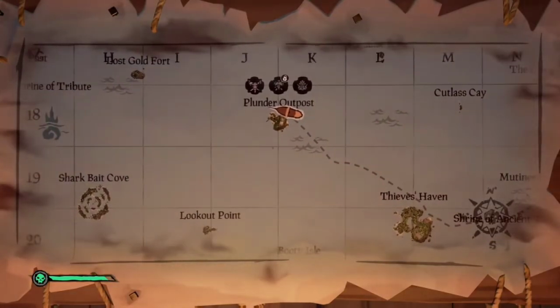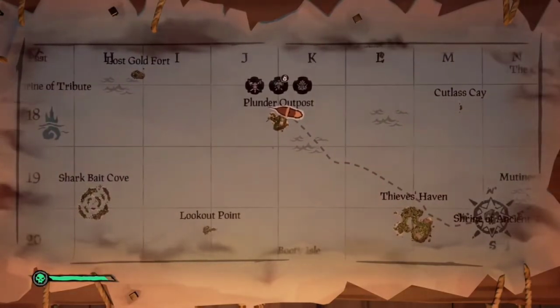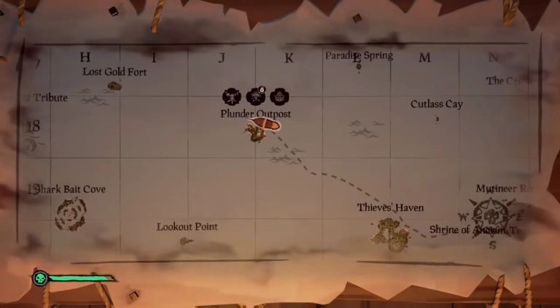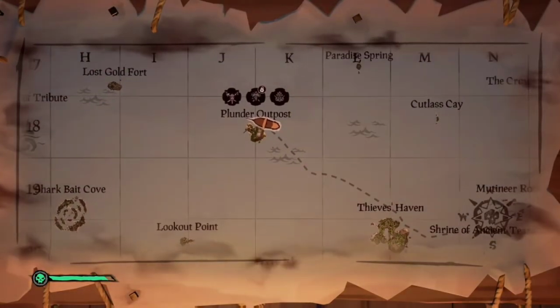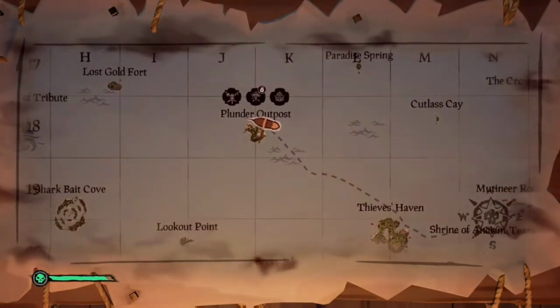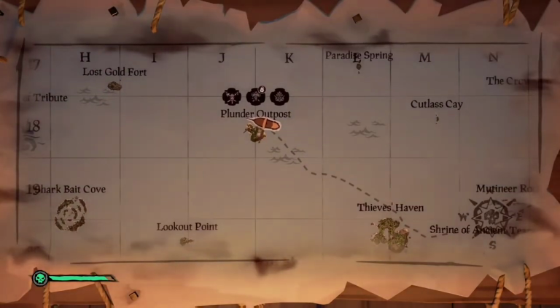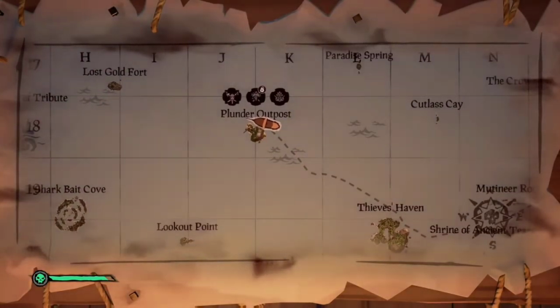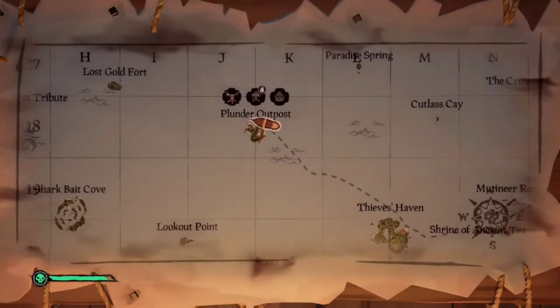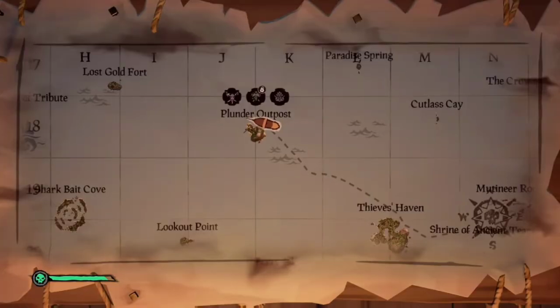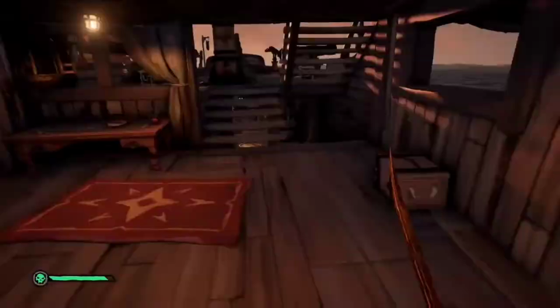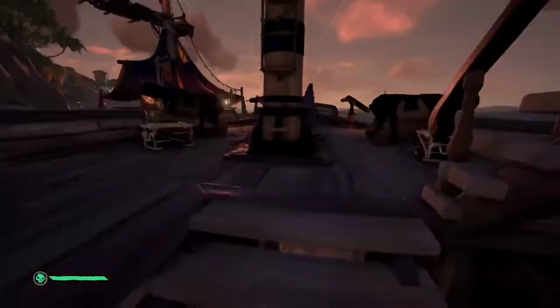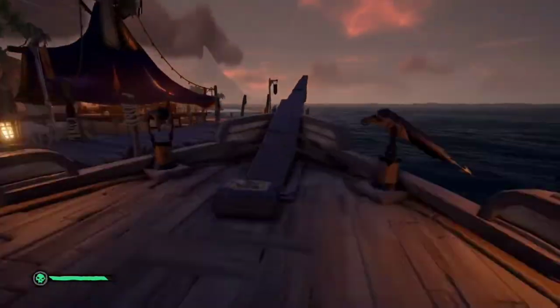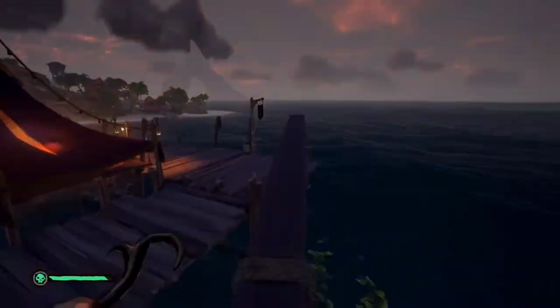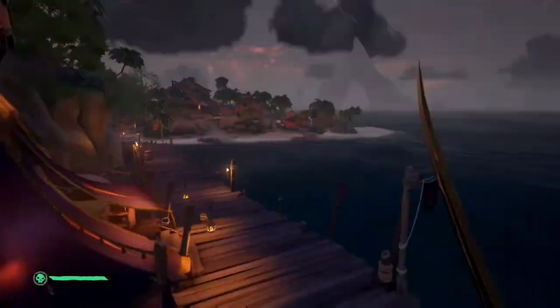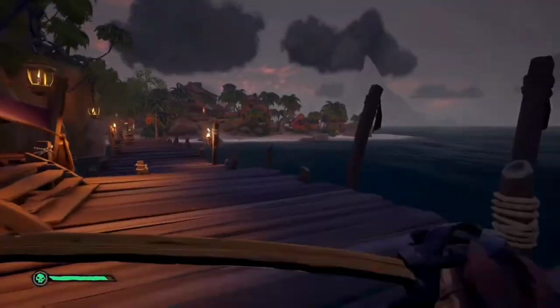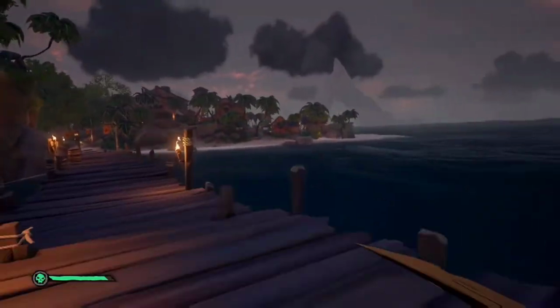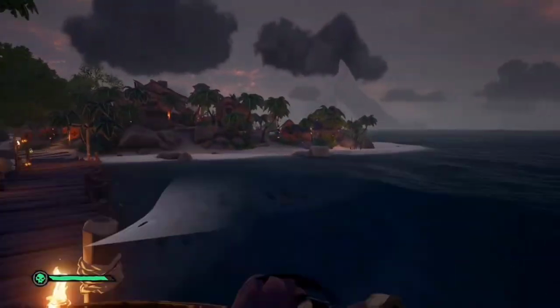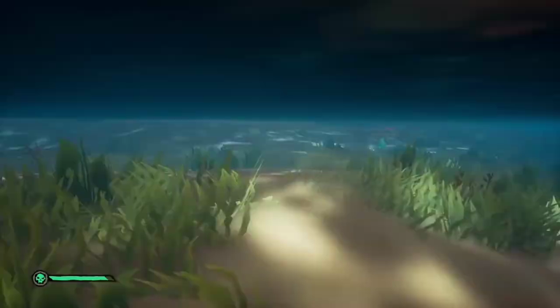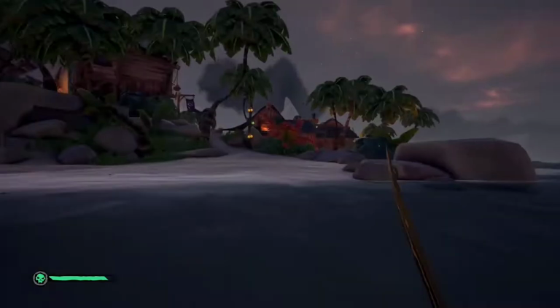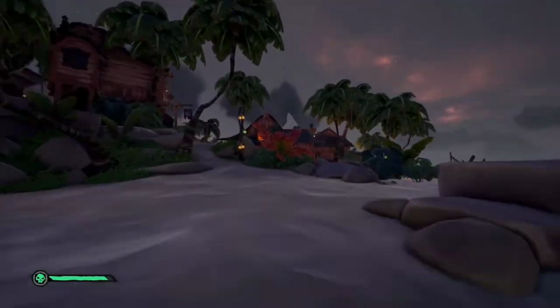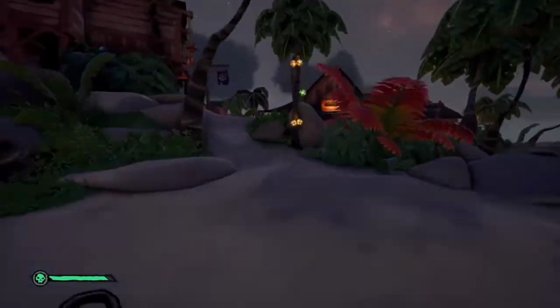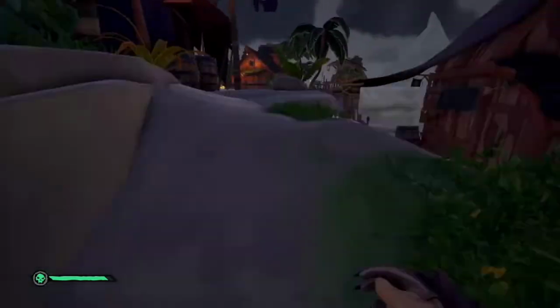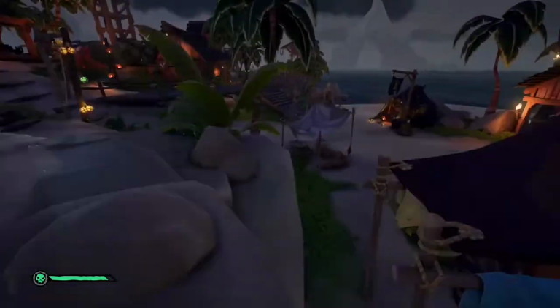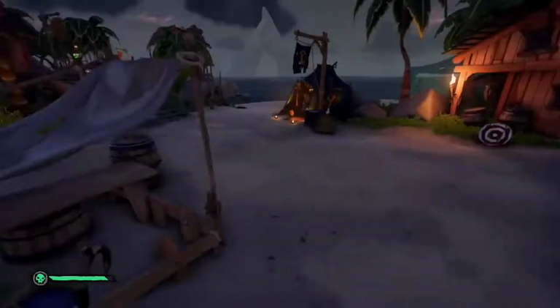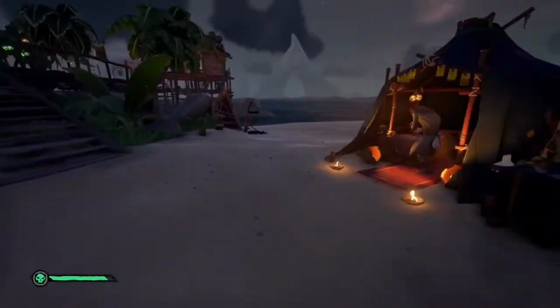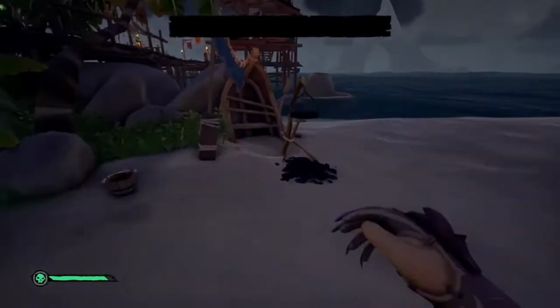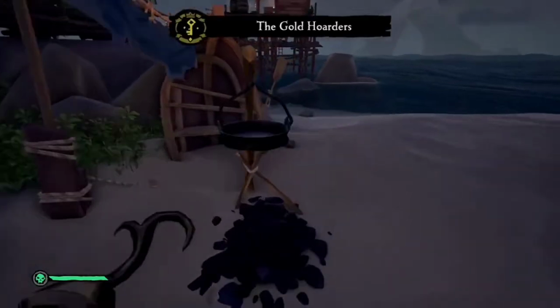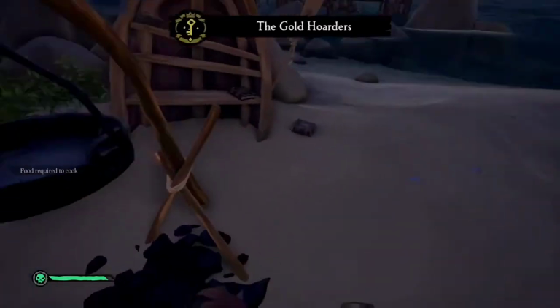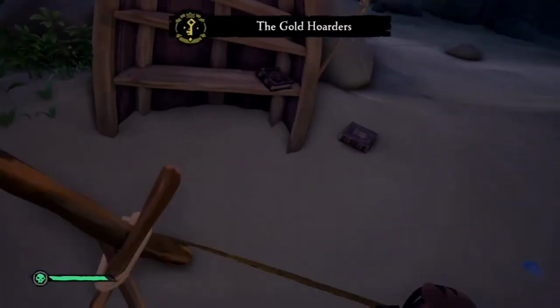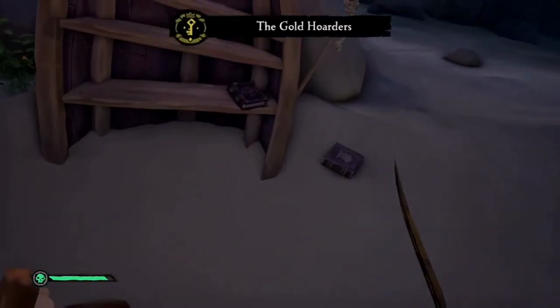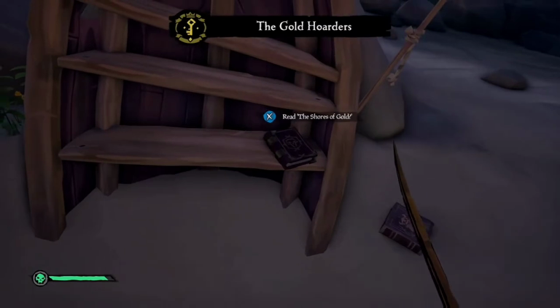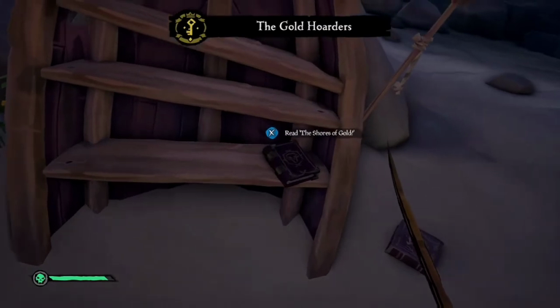Next stop is Plunder Outpost. Just go to the broken boat right next to the gold hoarder's tent. And while you're there, you might as well pick up the Glitter Beer Journal.